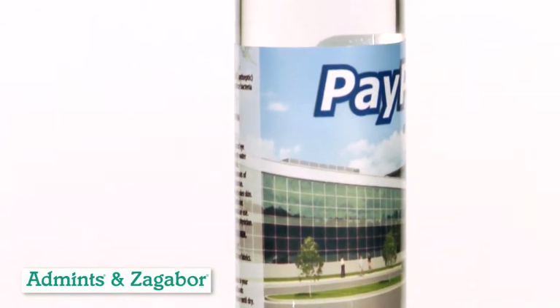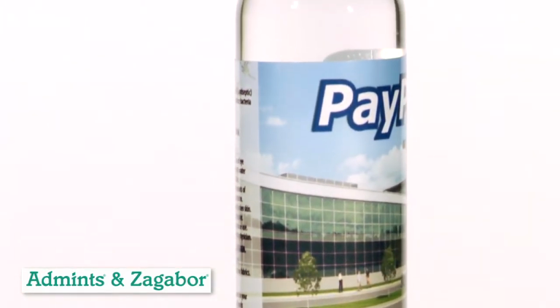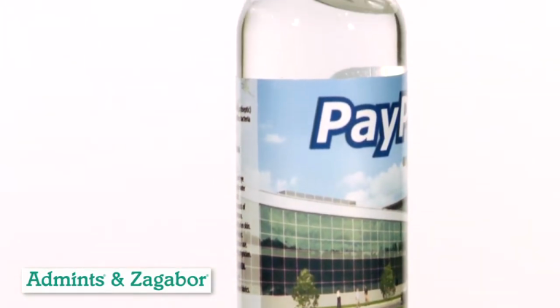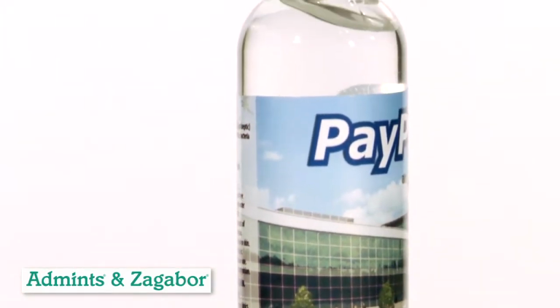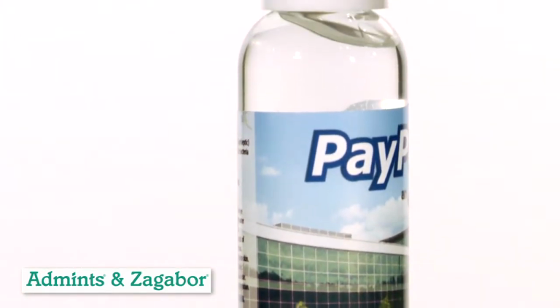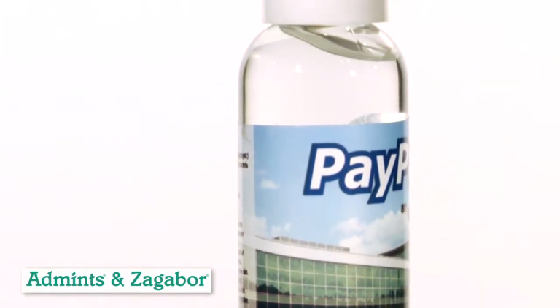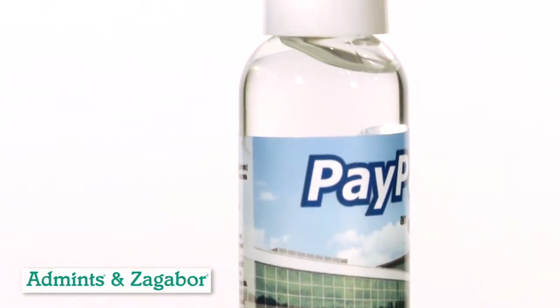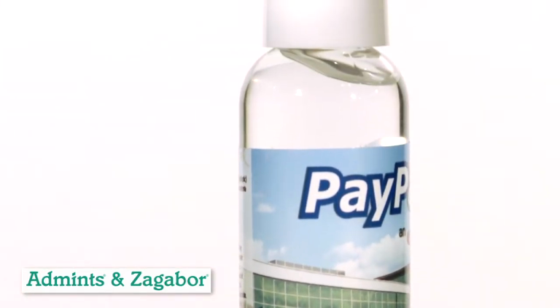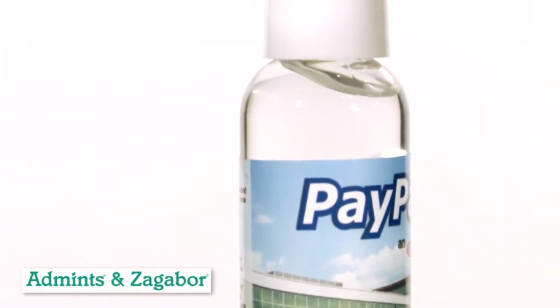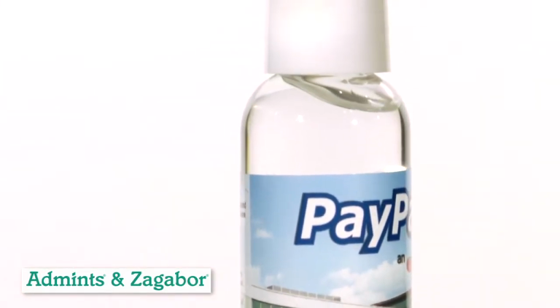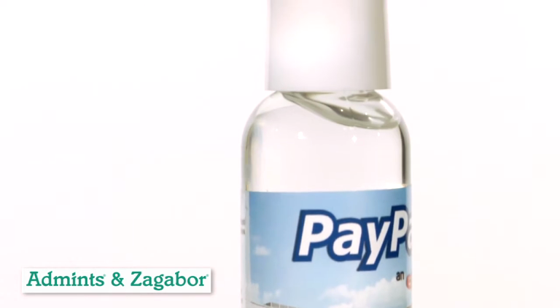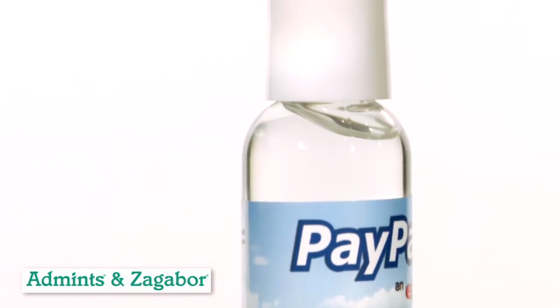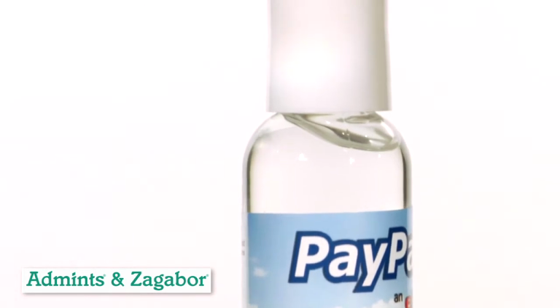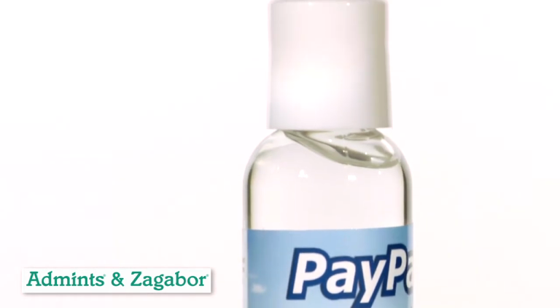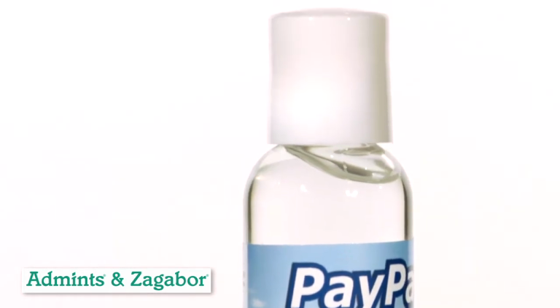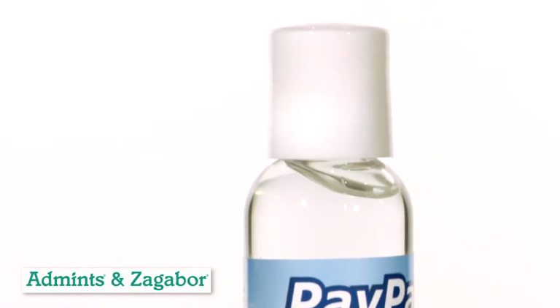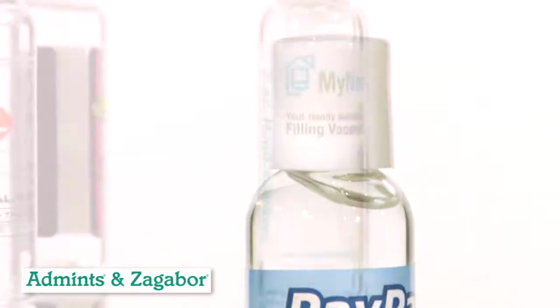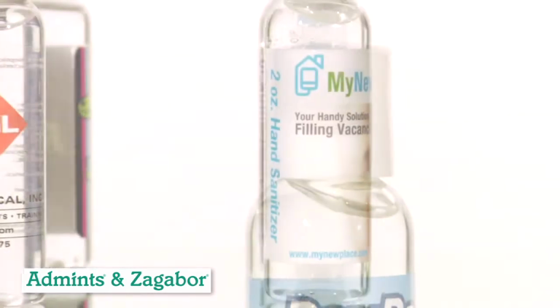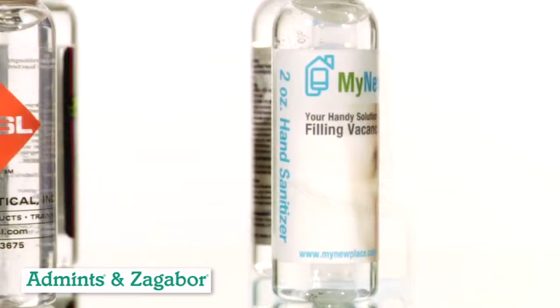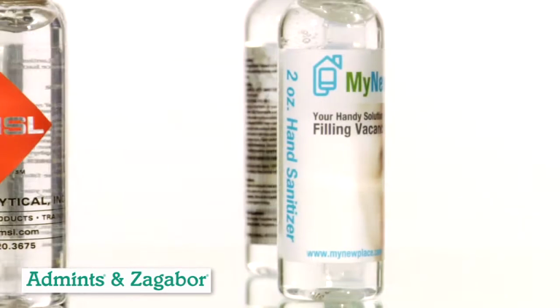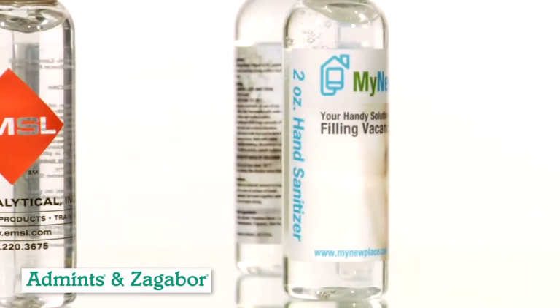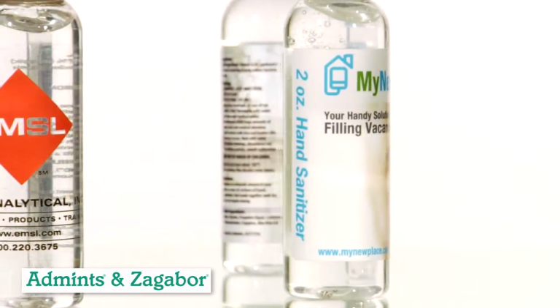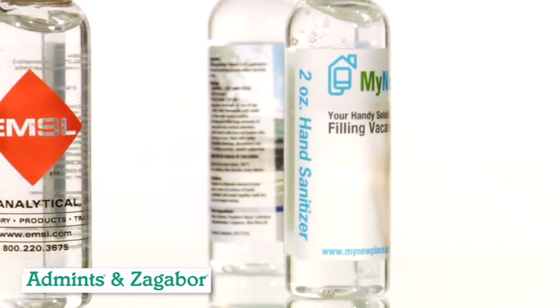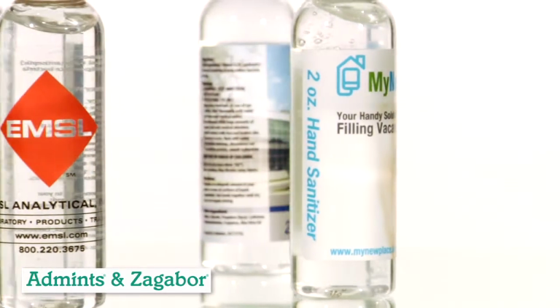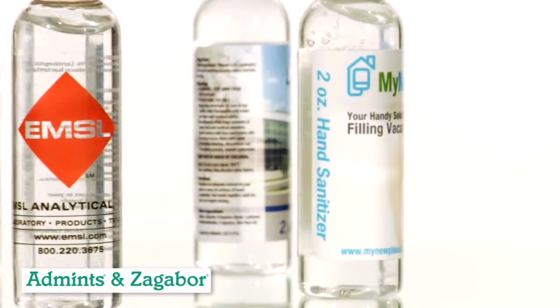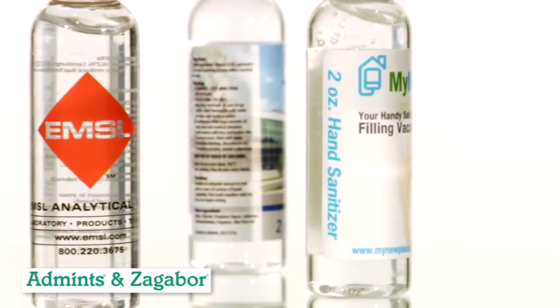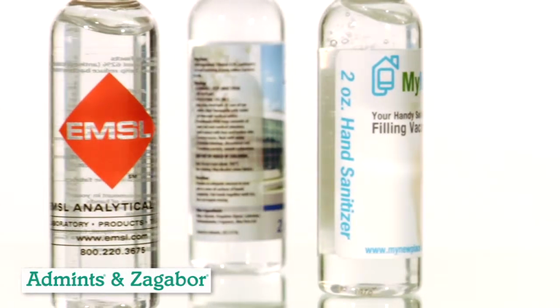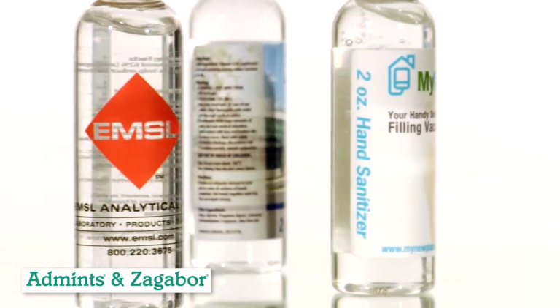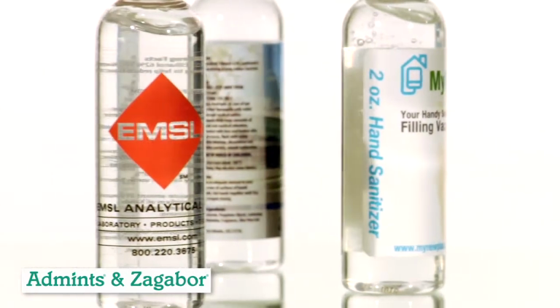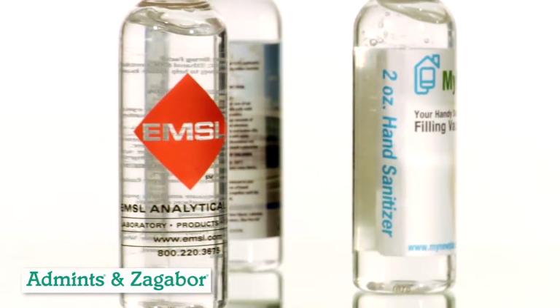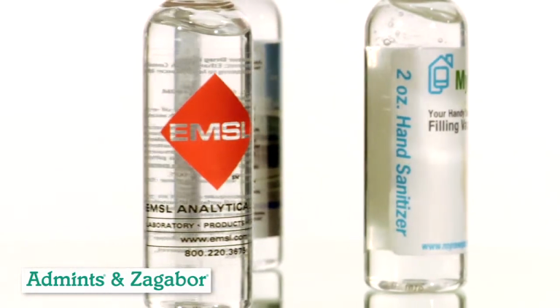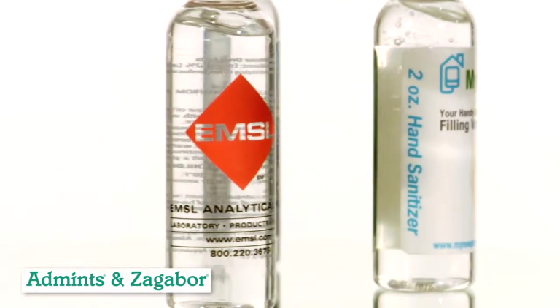Don't be fooled by other brands made in the land far, far away. Be informed and ask where the products you use for protection are being manufactured.